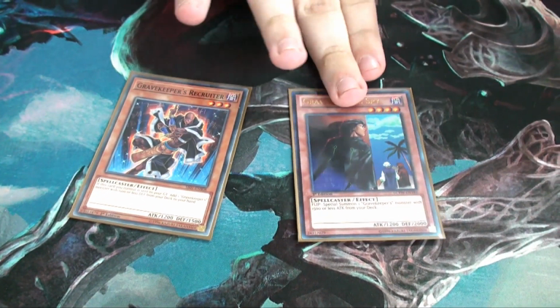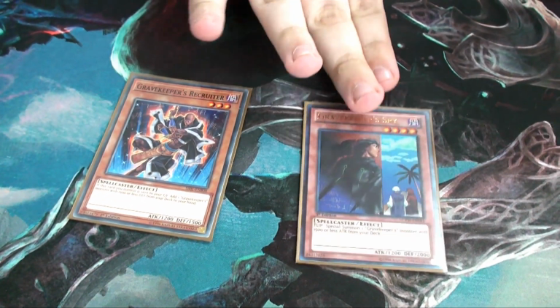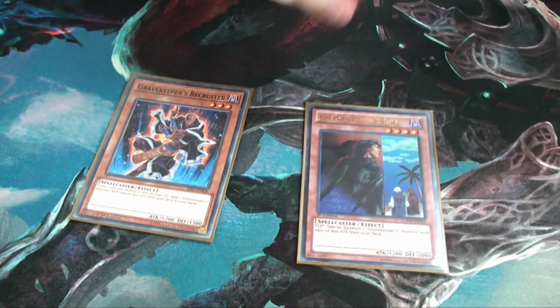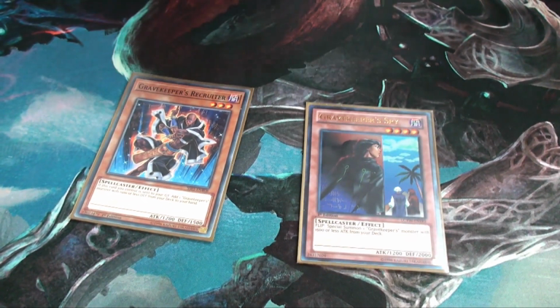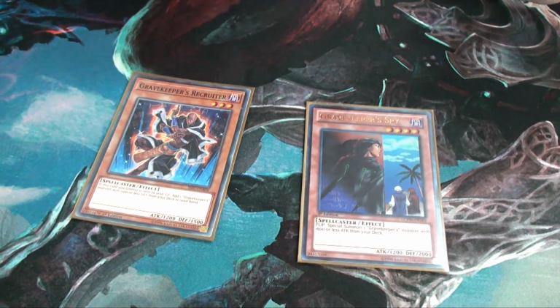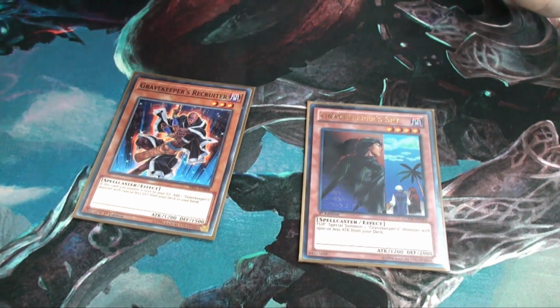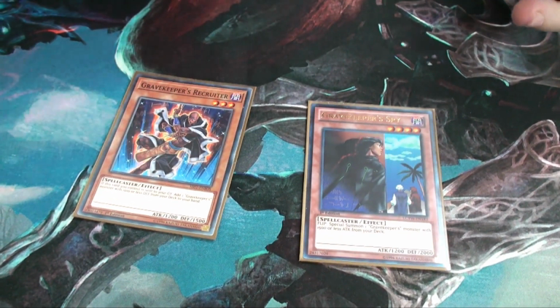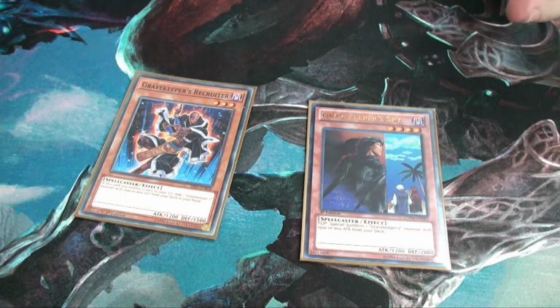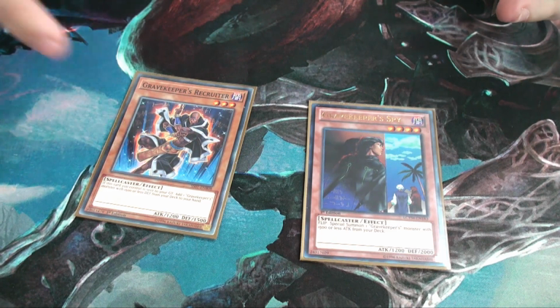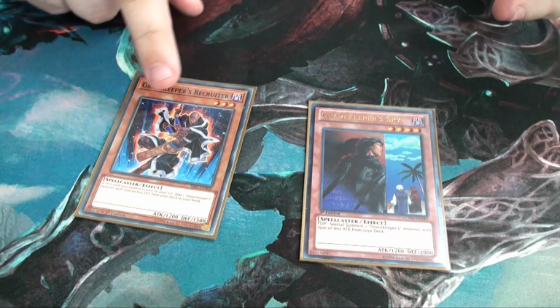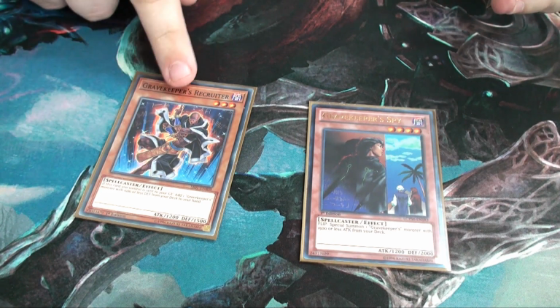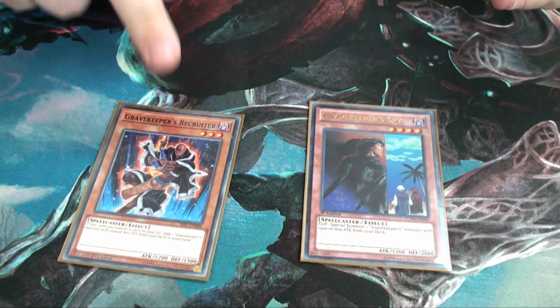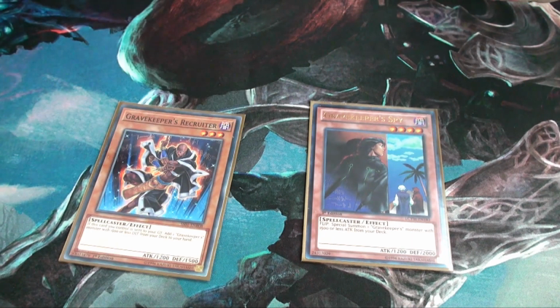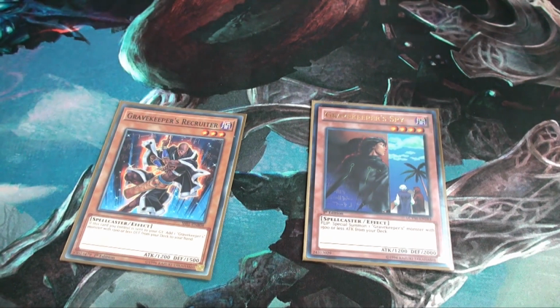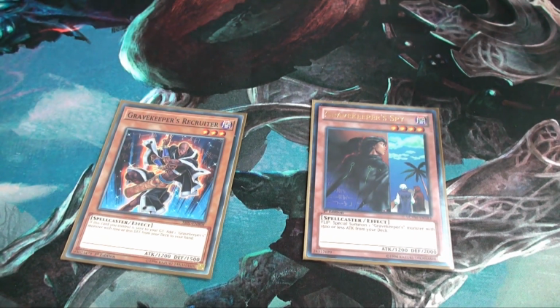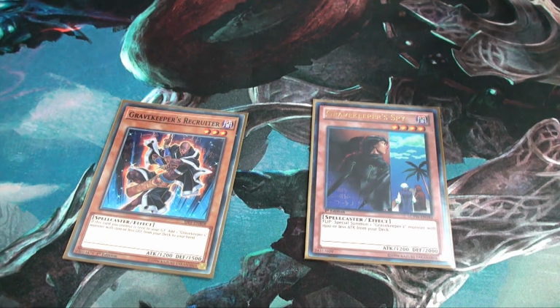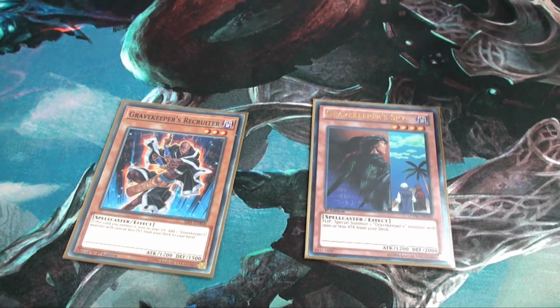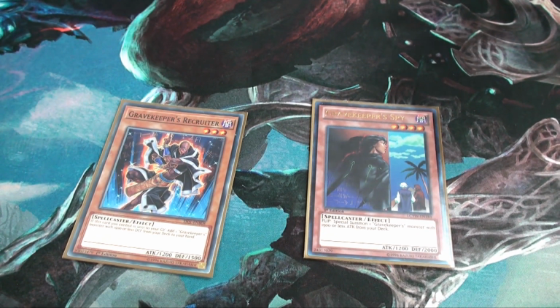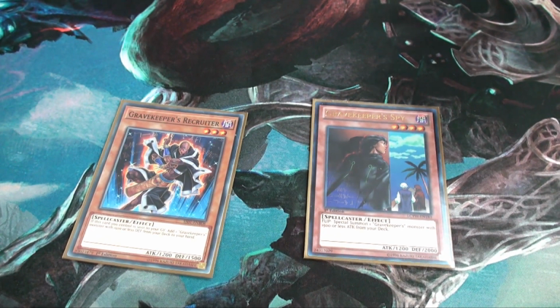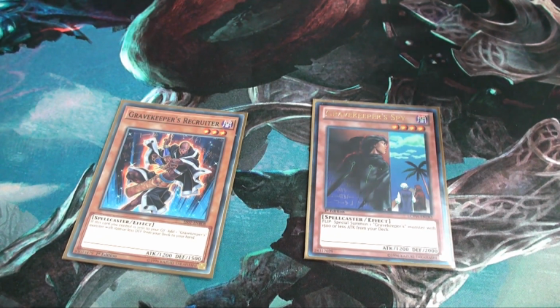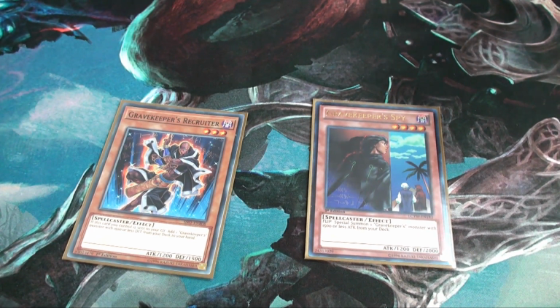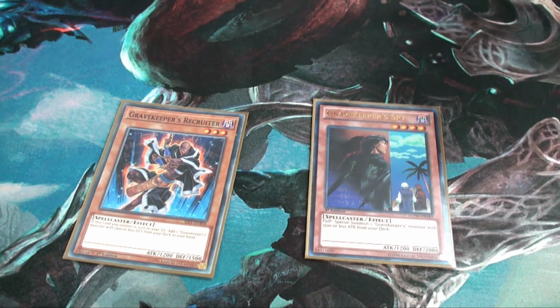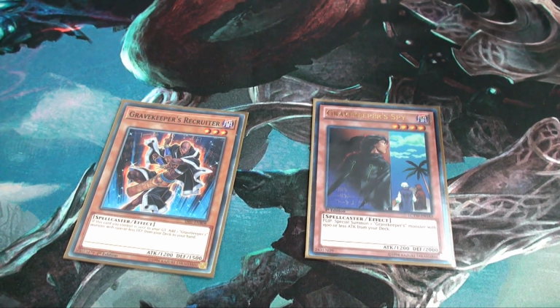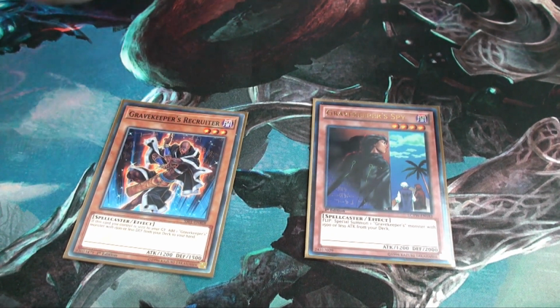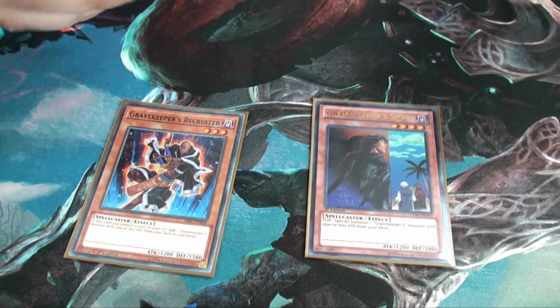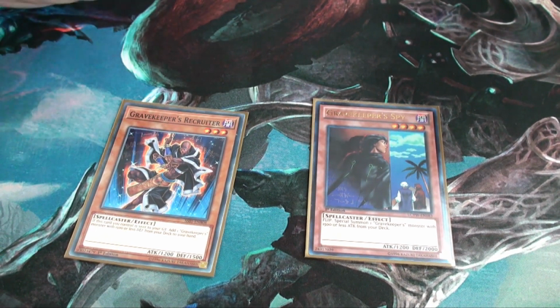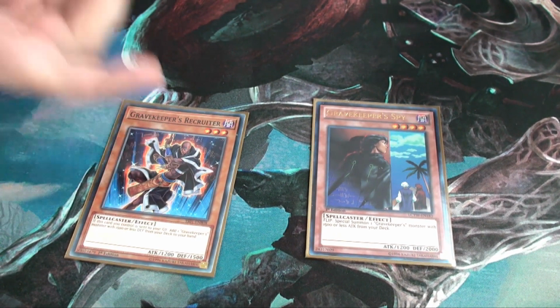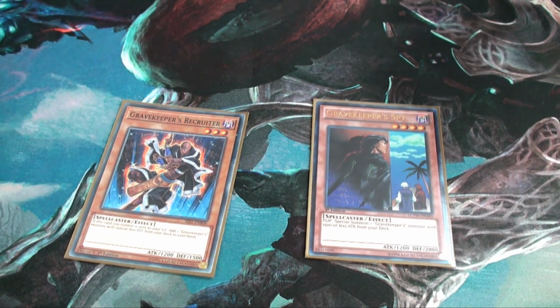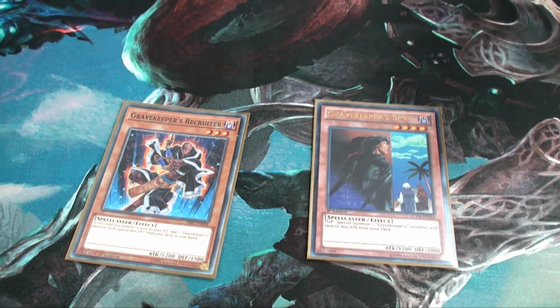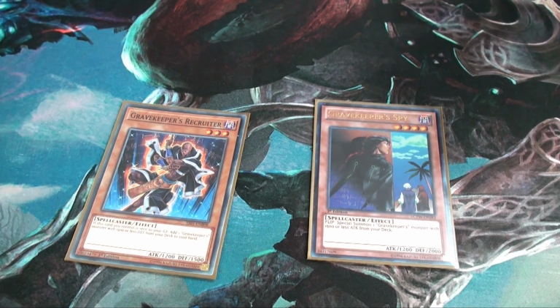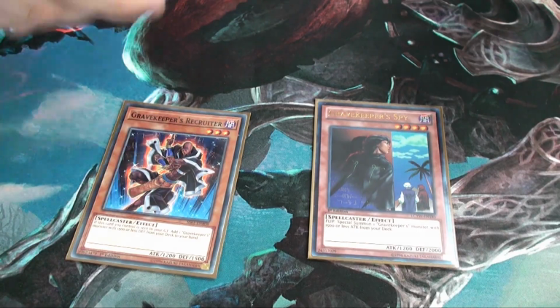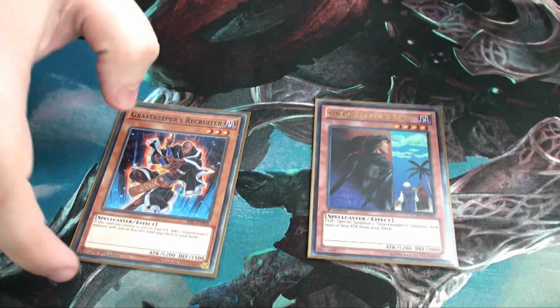One Spy and one Recruit — they're both really good. Spy sets; if he gets flipped, special summon; if he gets sent to the graveyard, you can add a Gravekeeper. Pretty strong because you can add him off the effects.